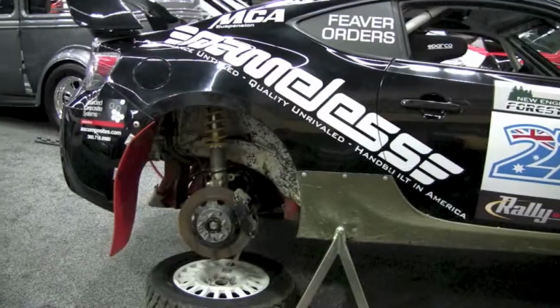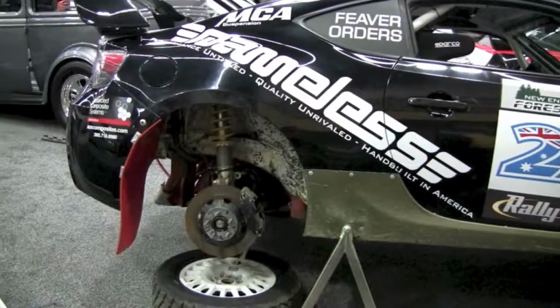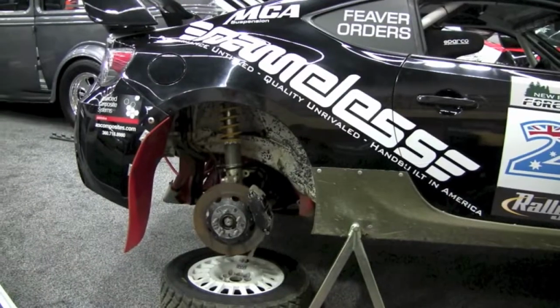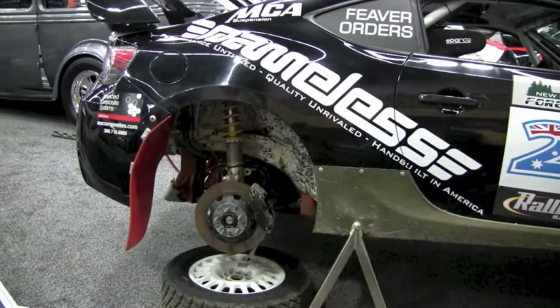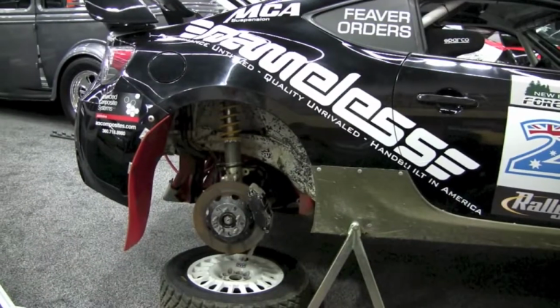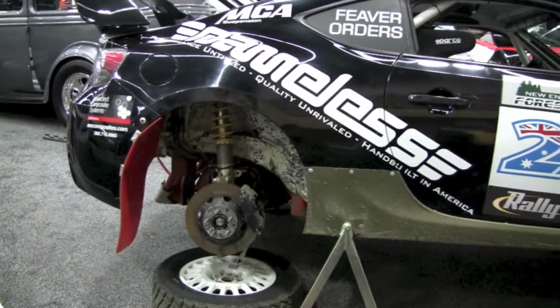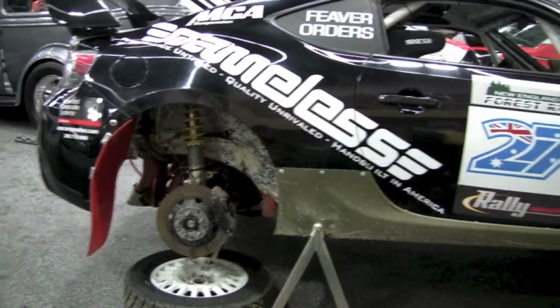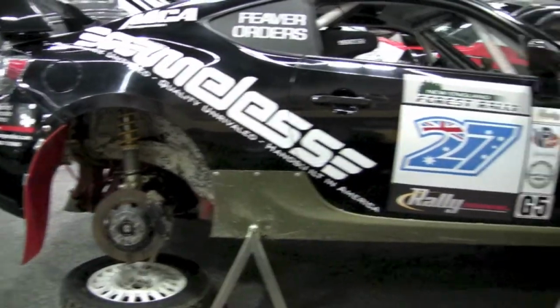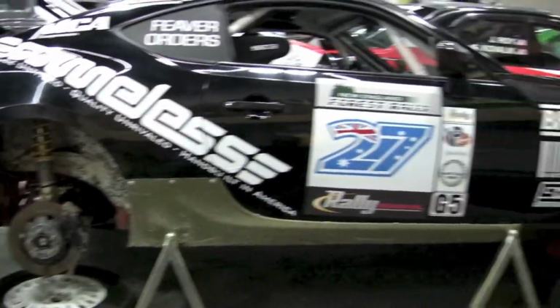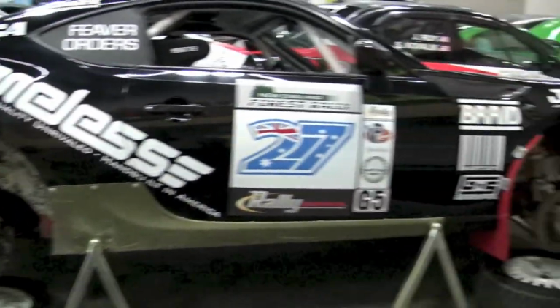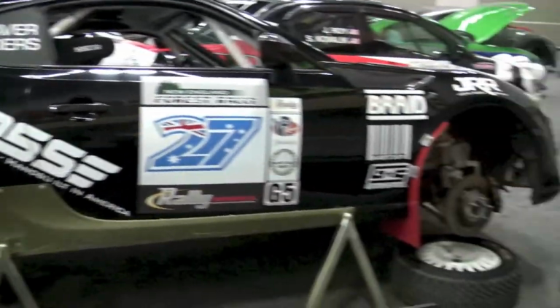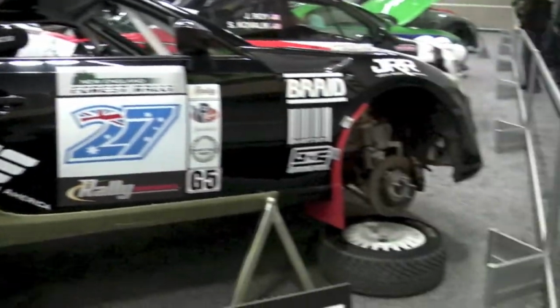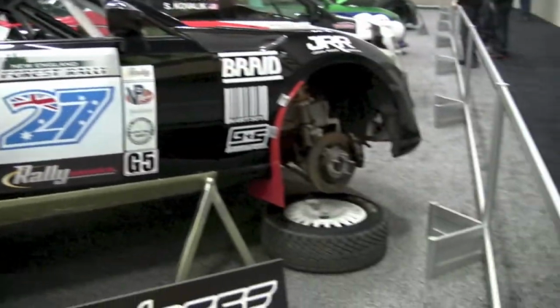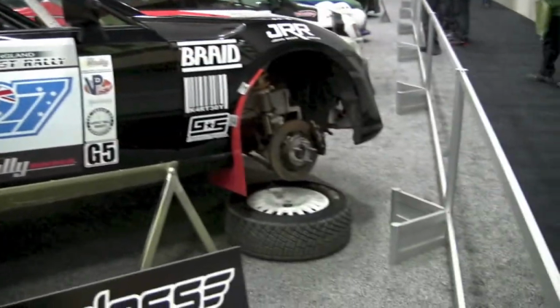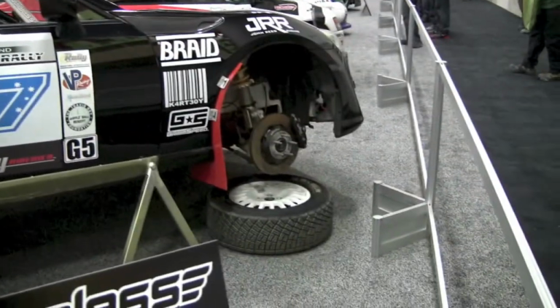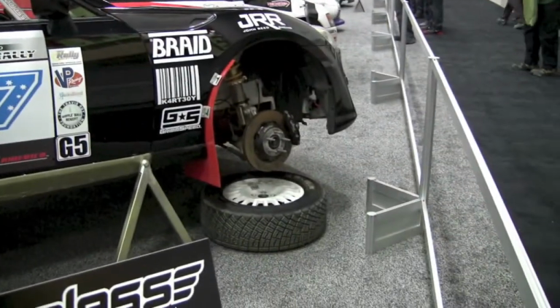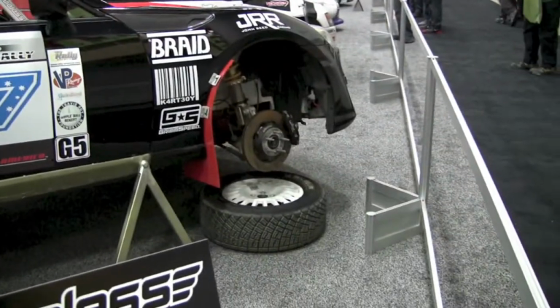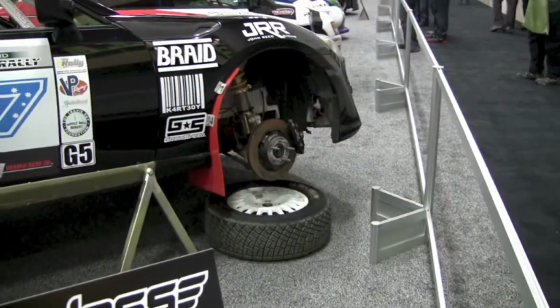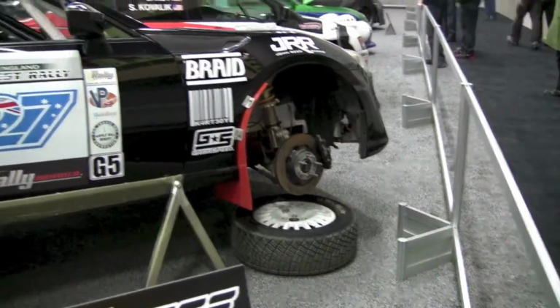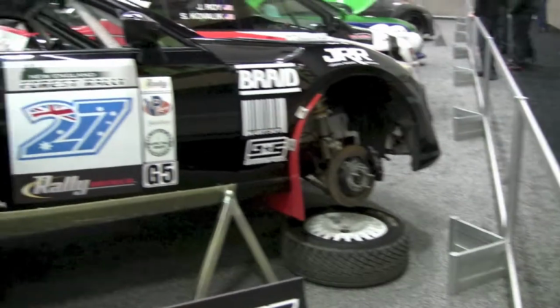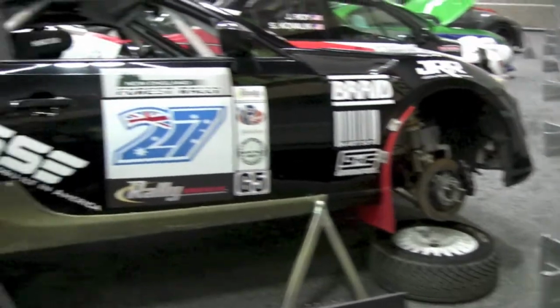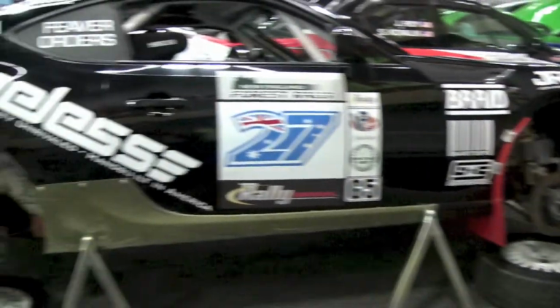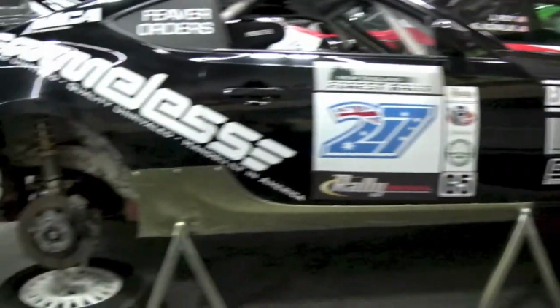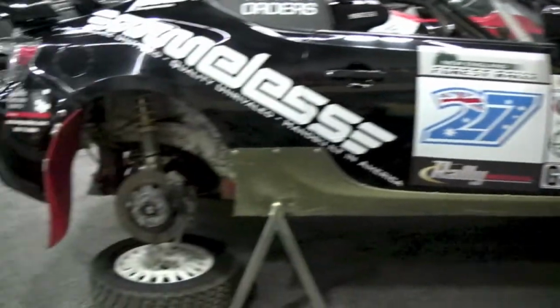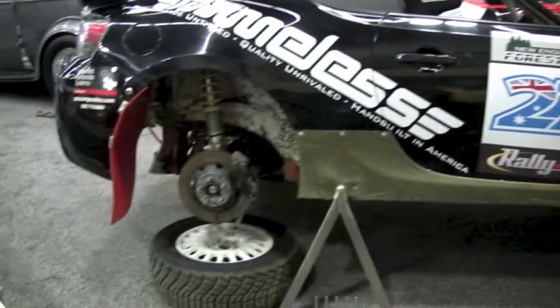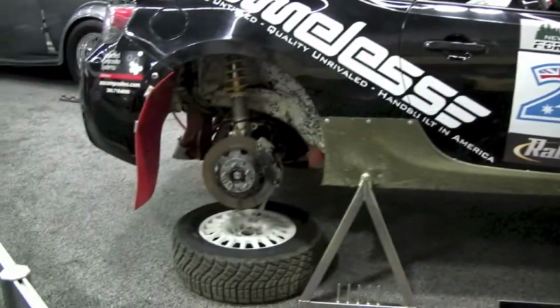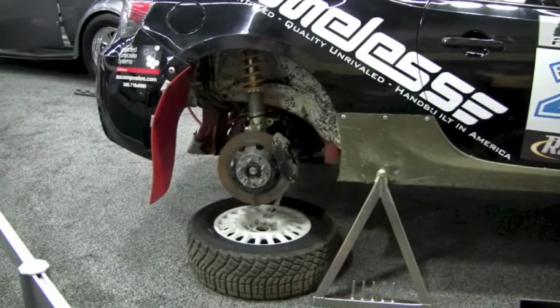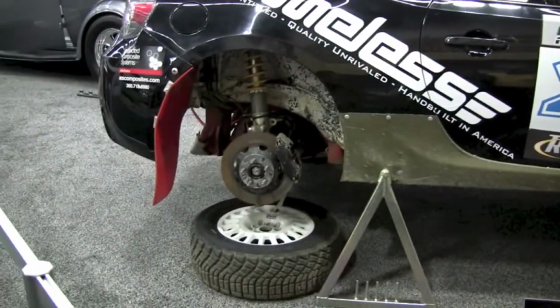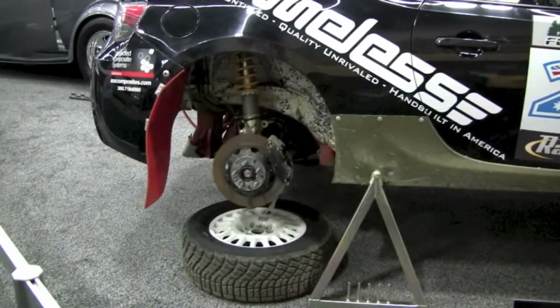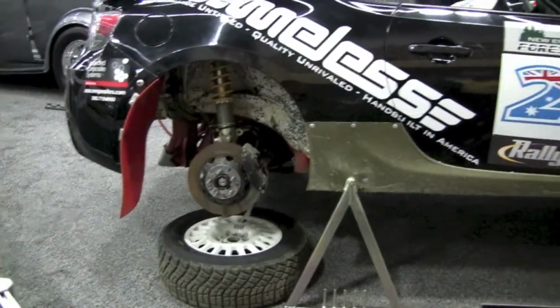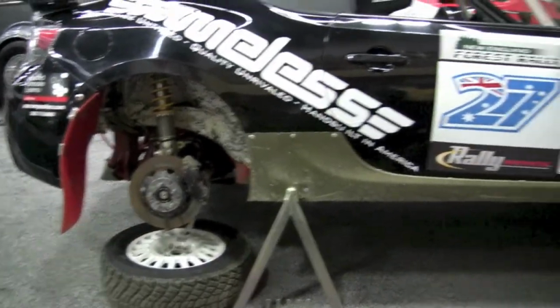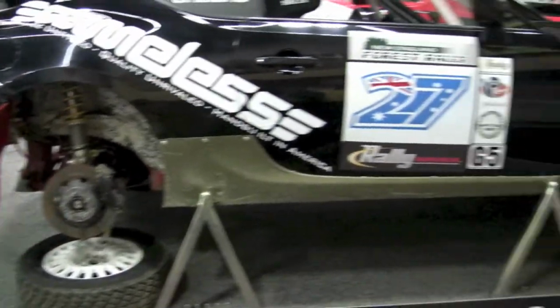Something about this car doesn't look right. I think it needs something.